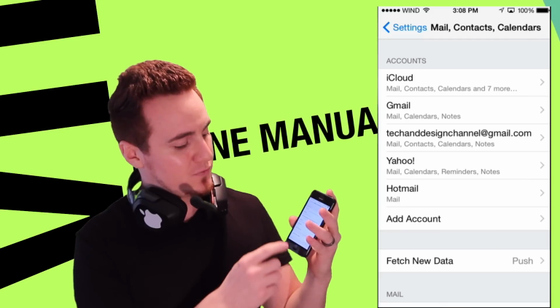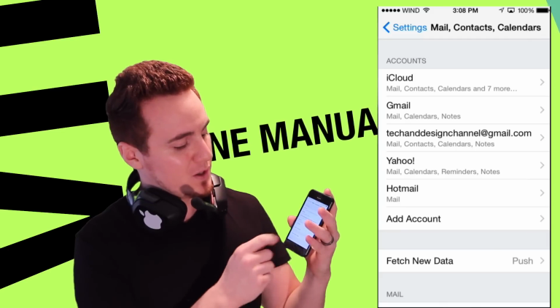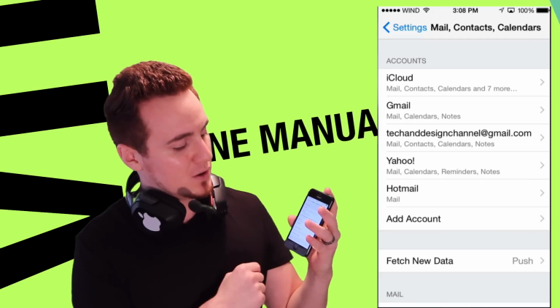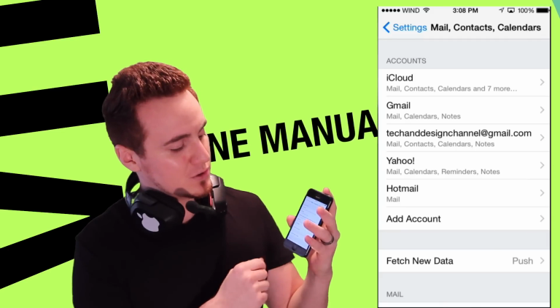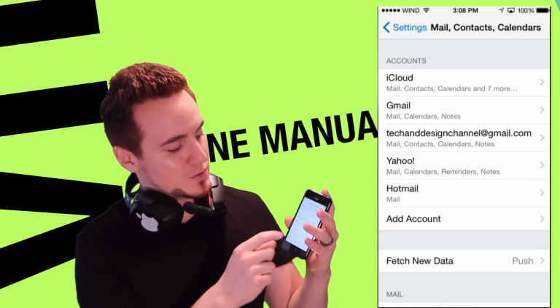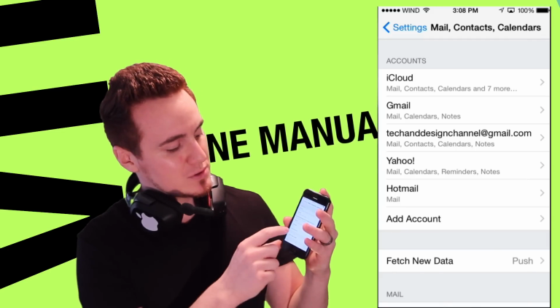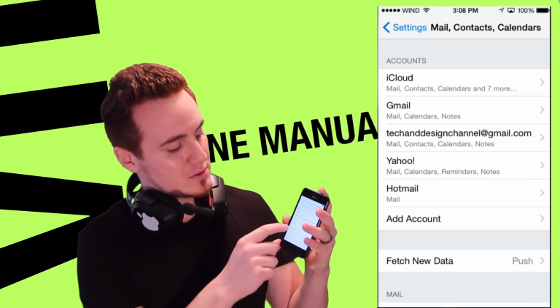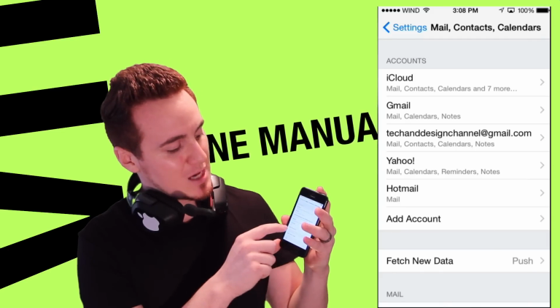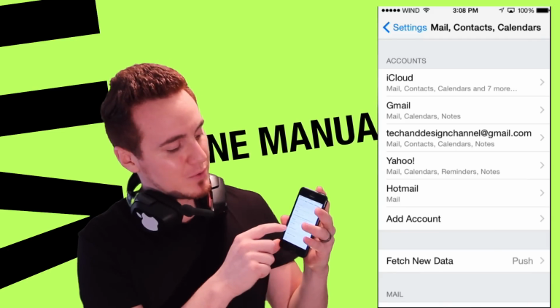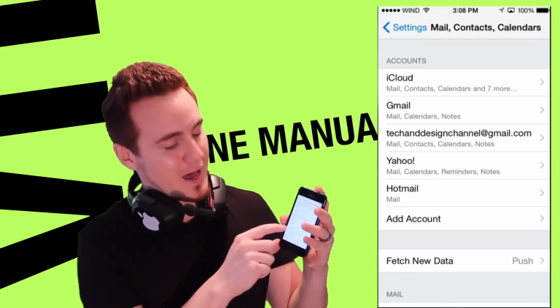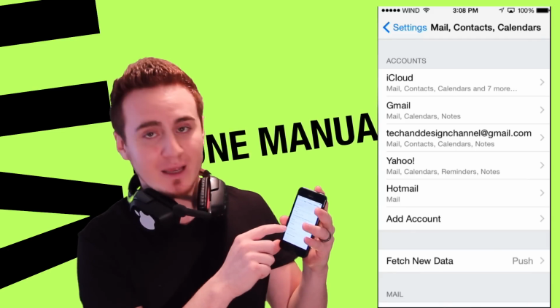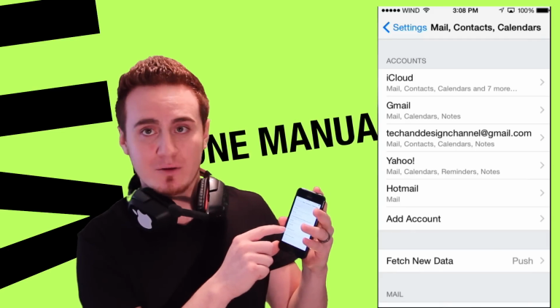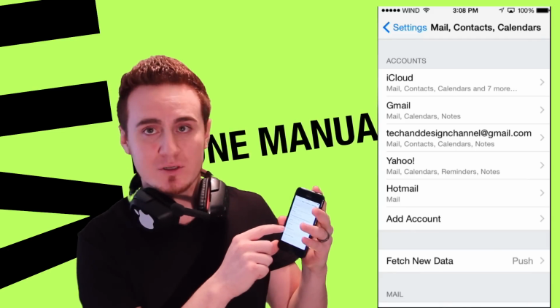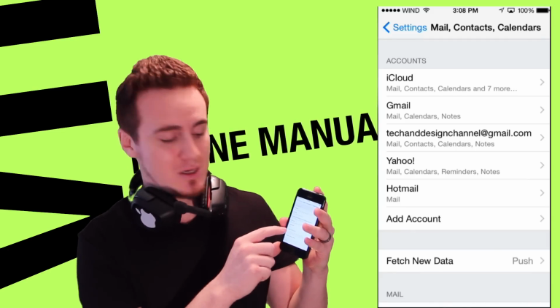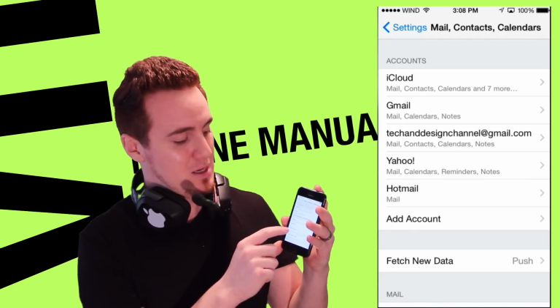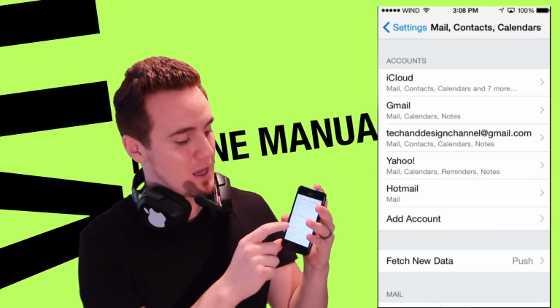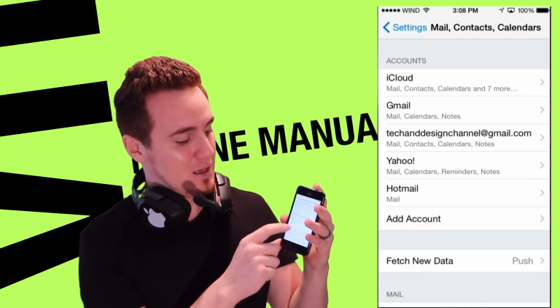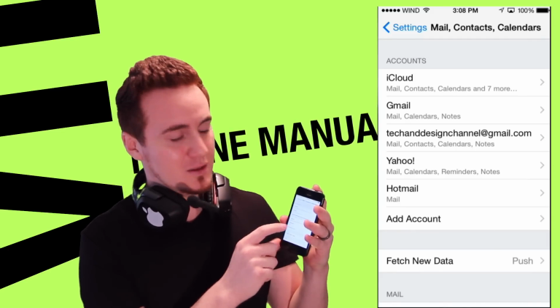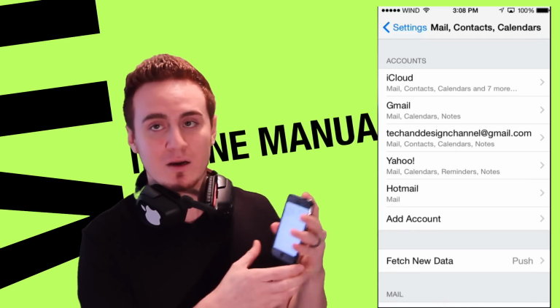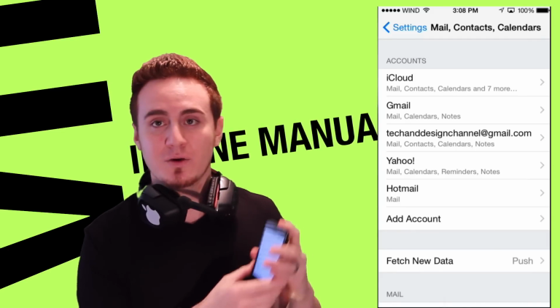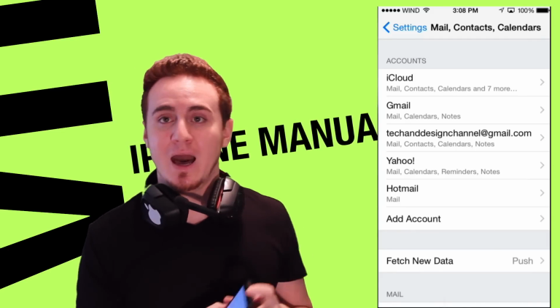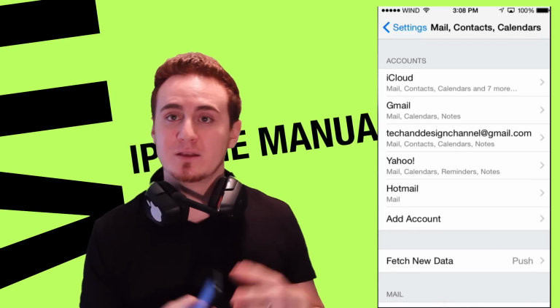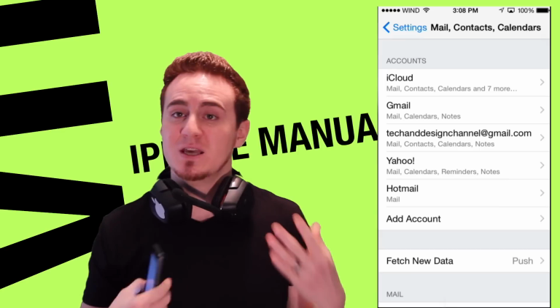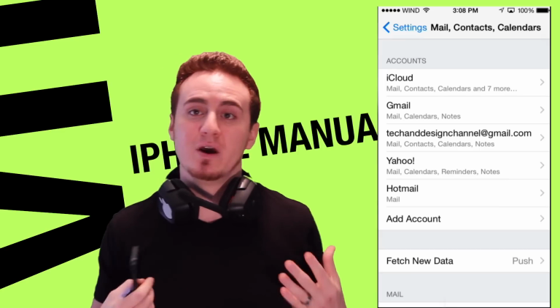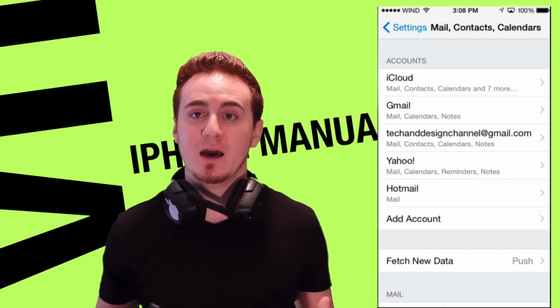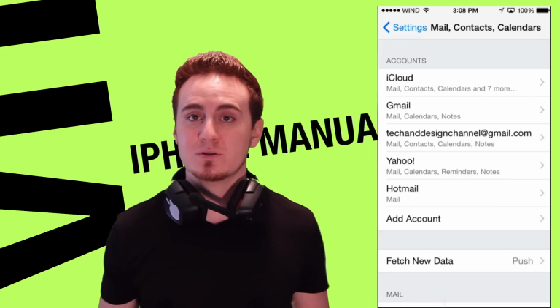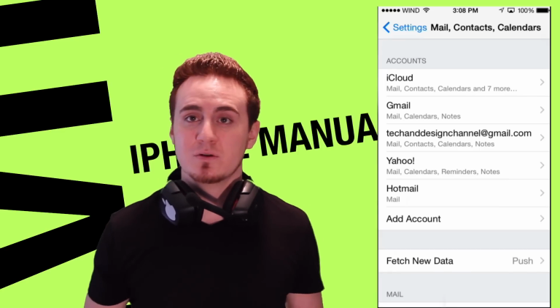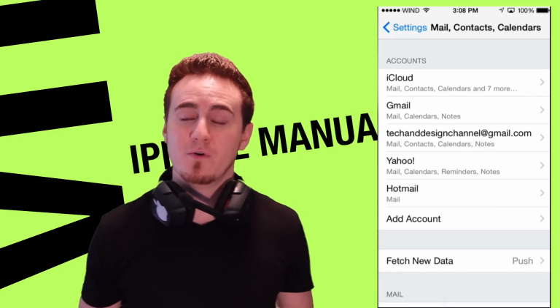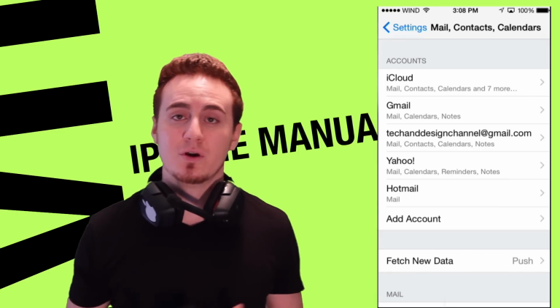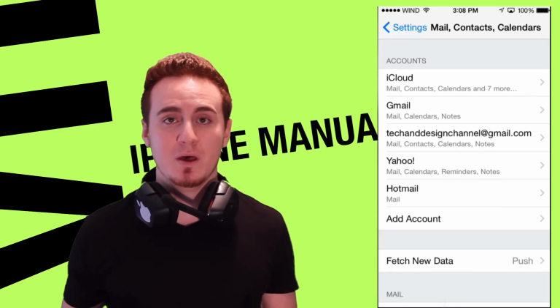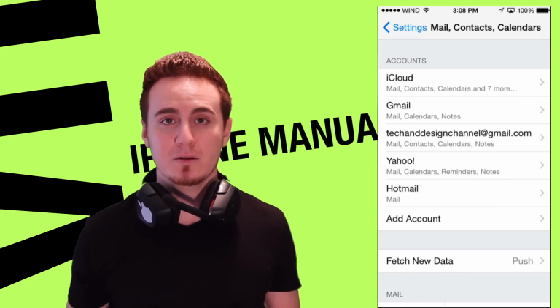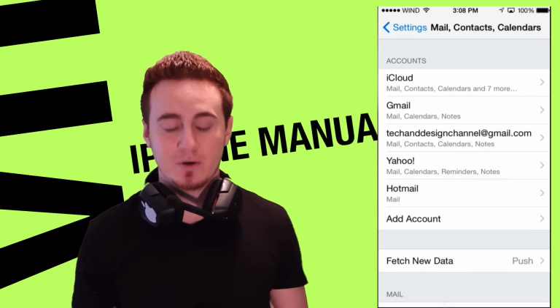Now if you had an iPhone before, all you have to do is sign into your iCloud account and it's going to transfer all your information to your new iPhone. From here, you can also add your email accounts — just tap on Add Account and you can add several accounts for your email.